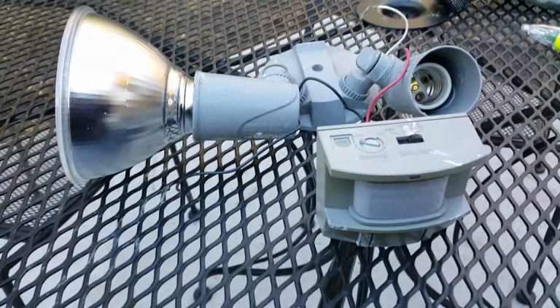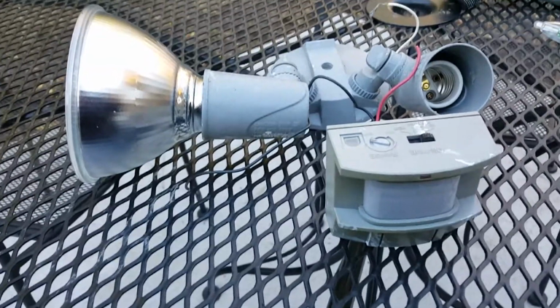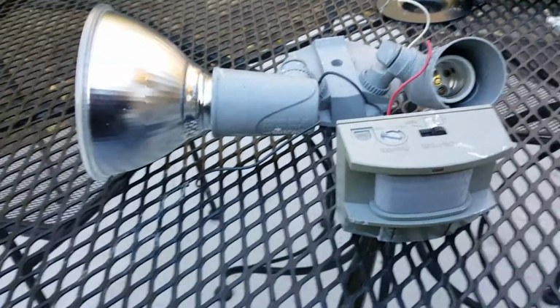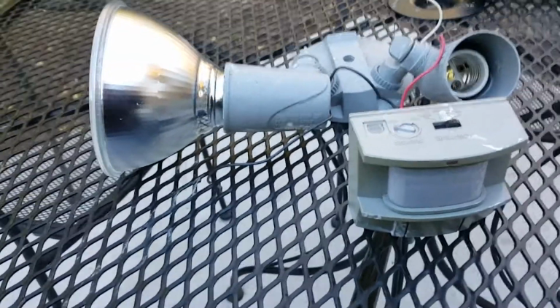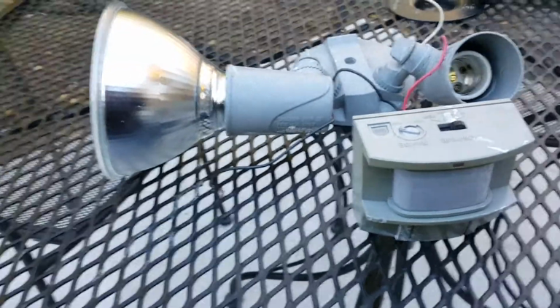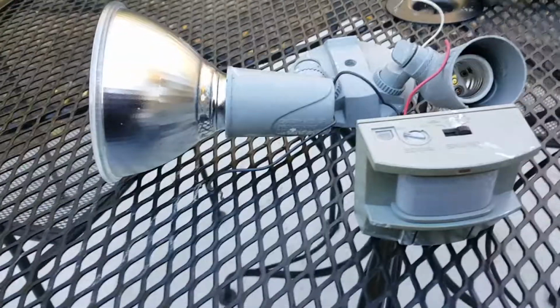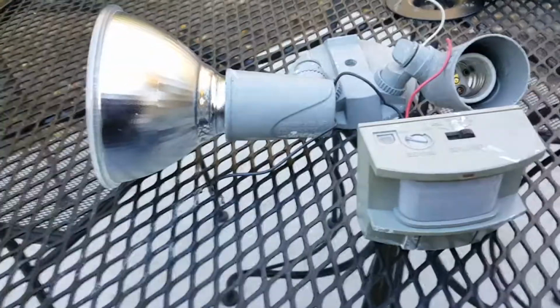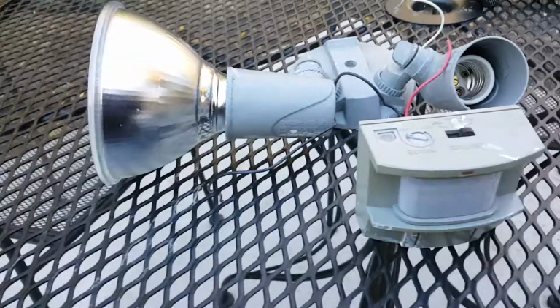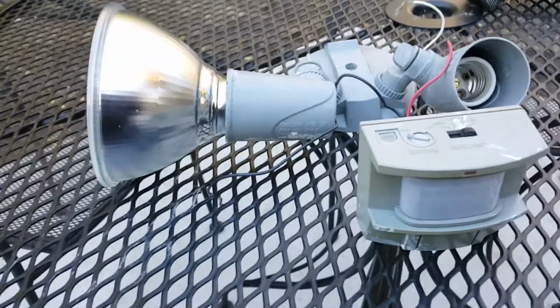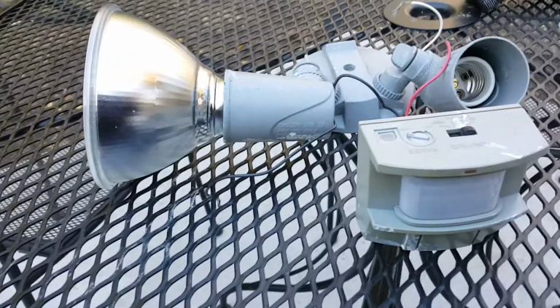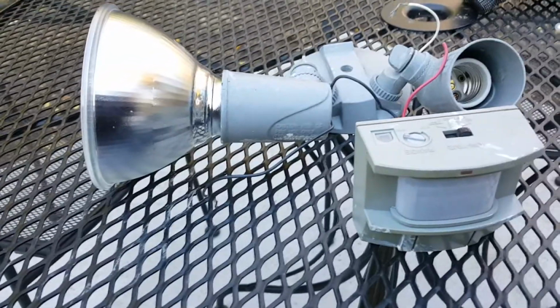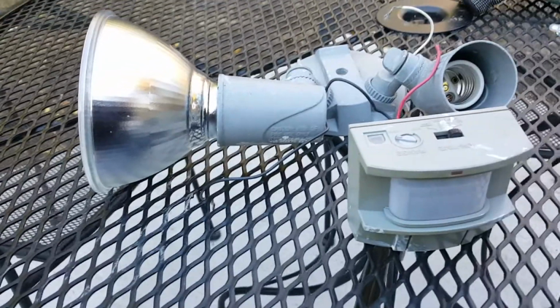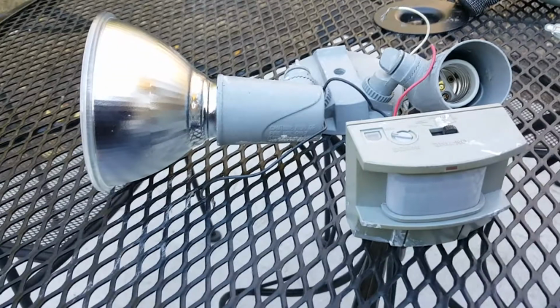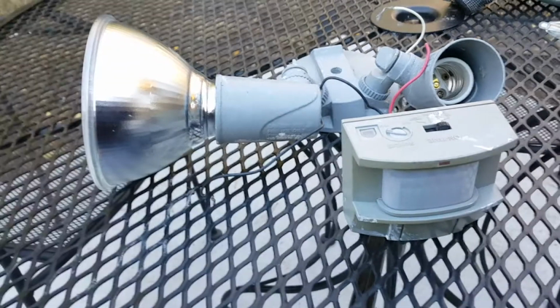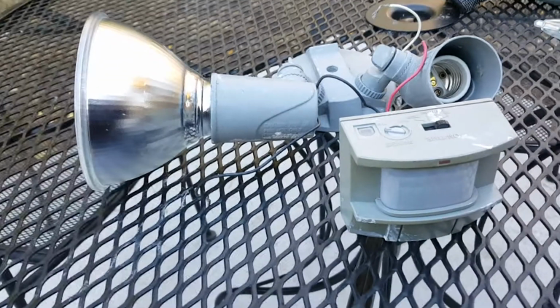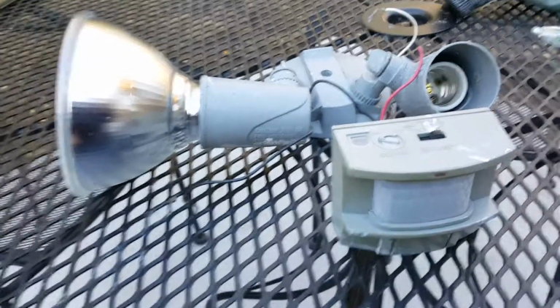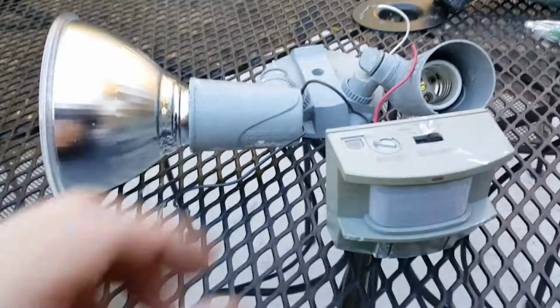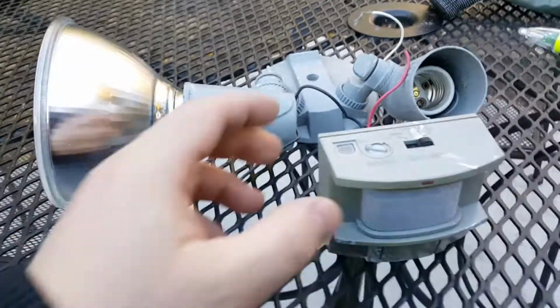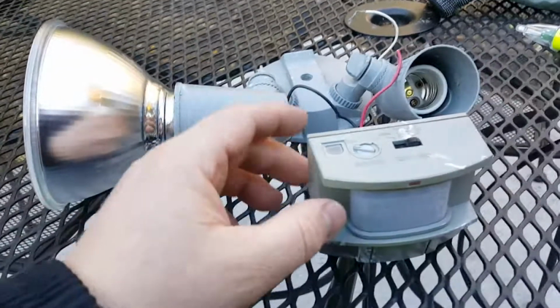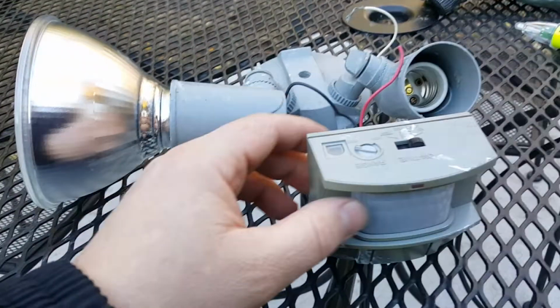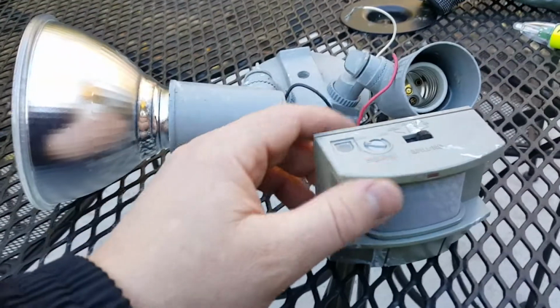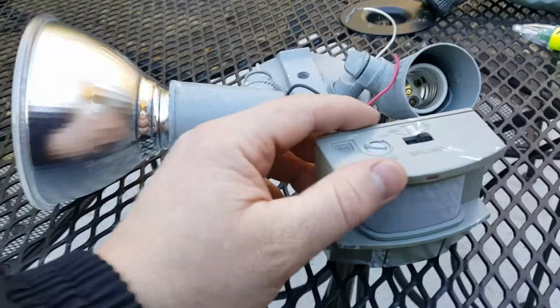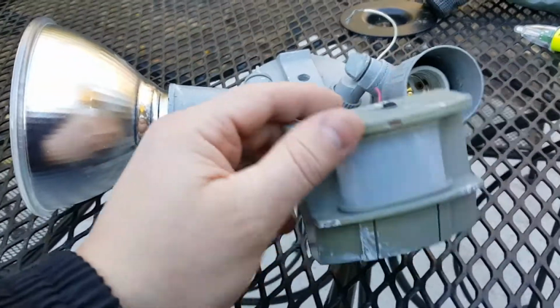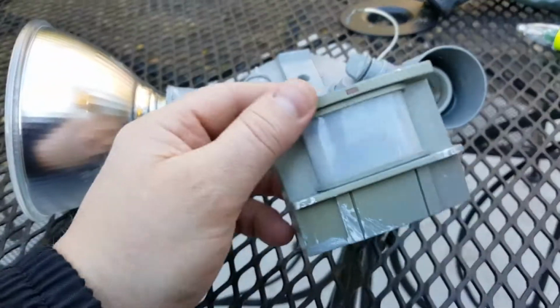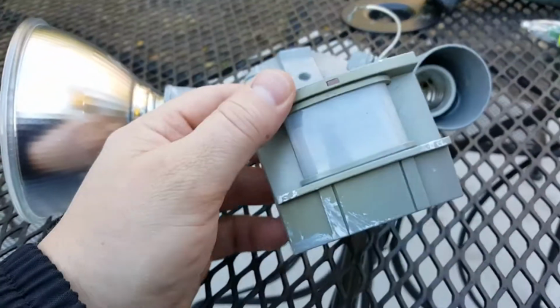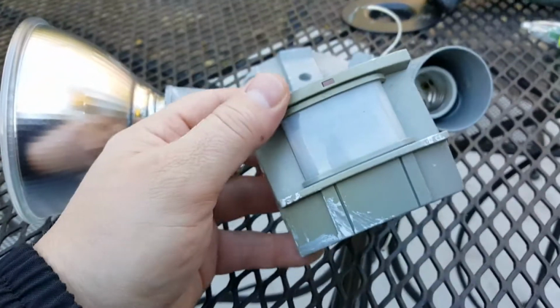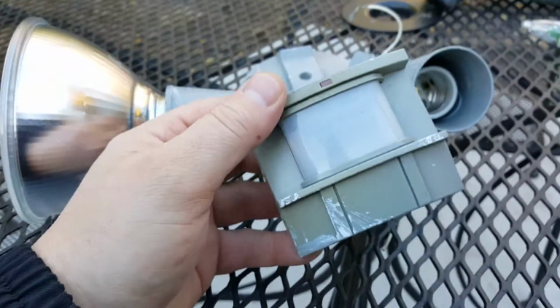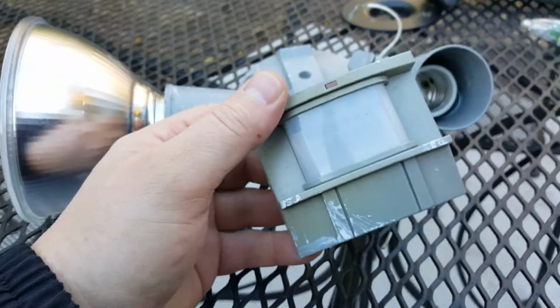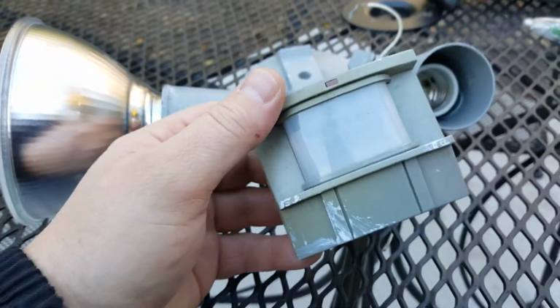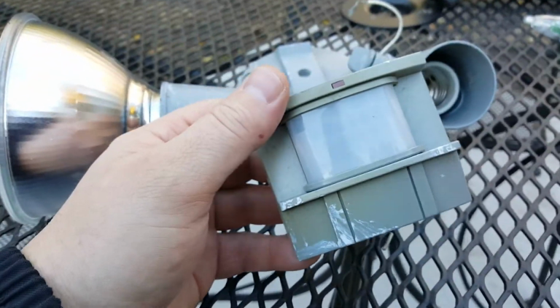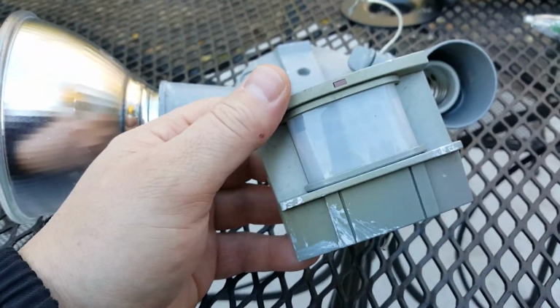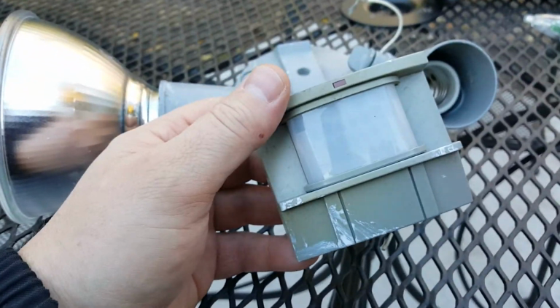Hey guys, it's Drew here. Today we've got a floodlight and it's one of these sensor floodlights.